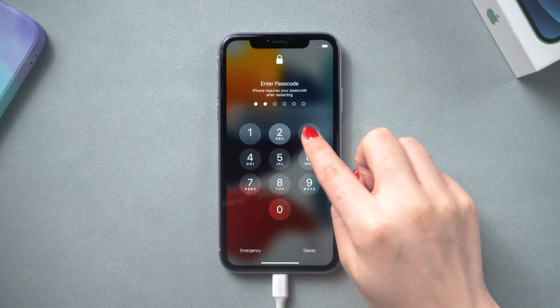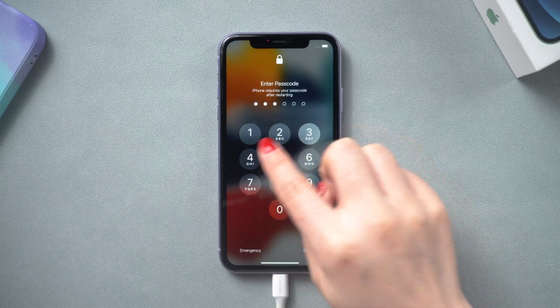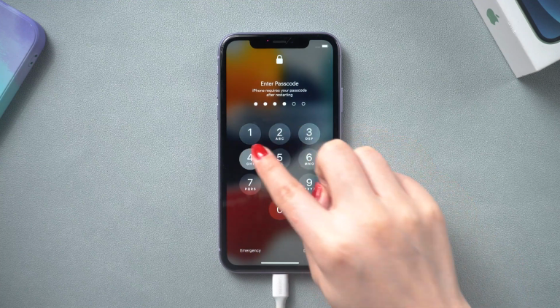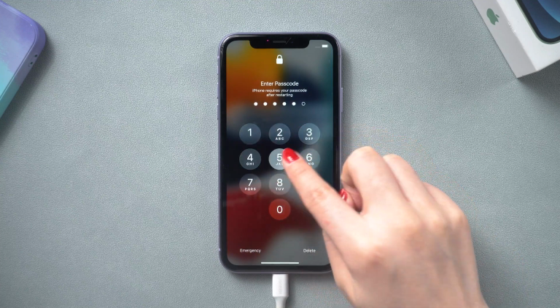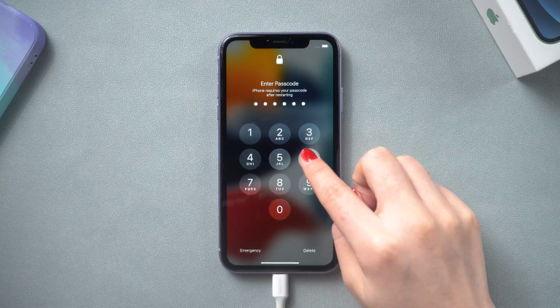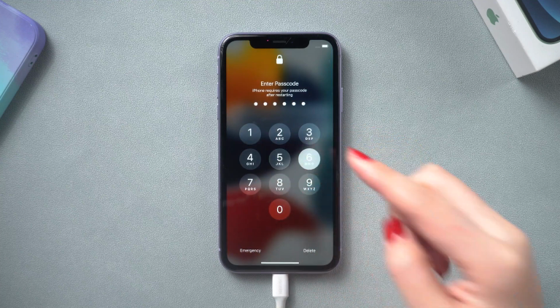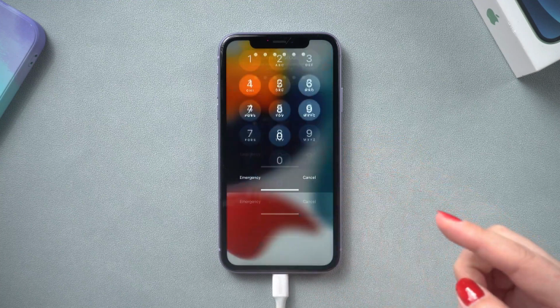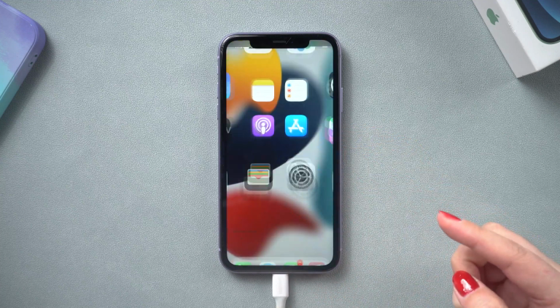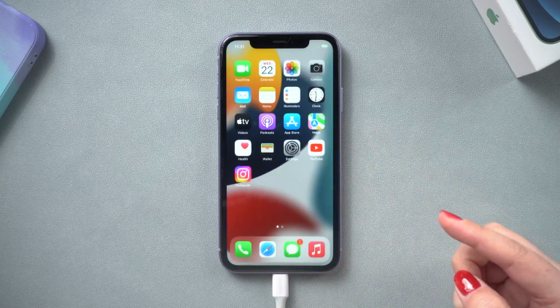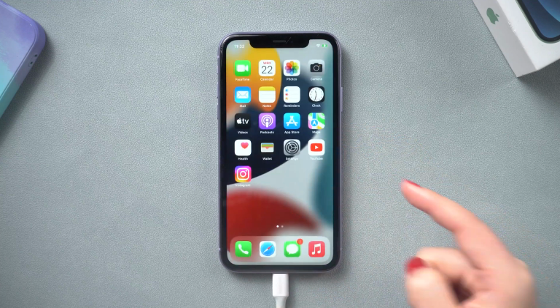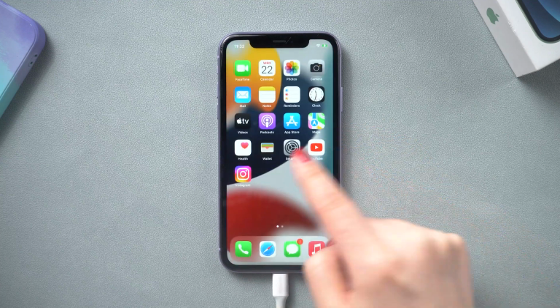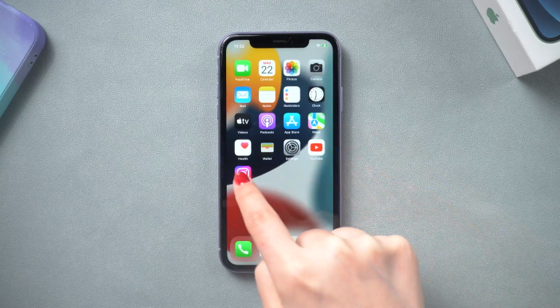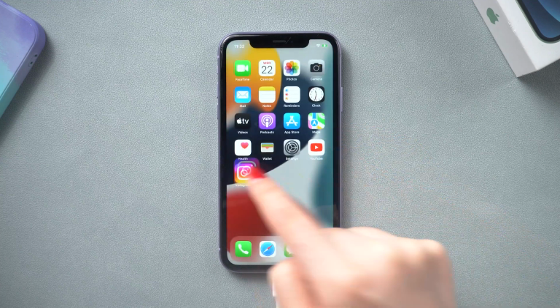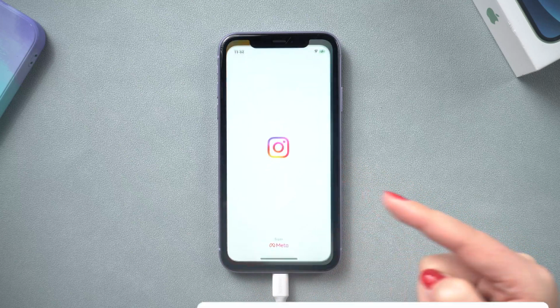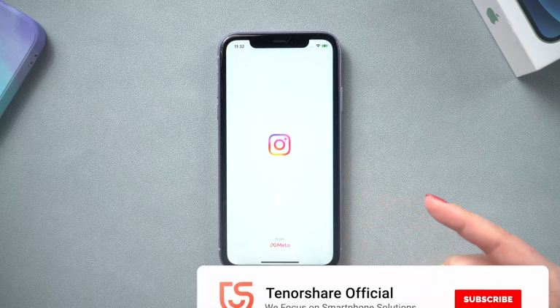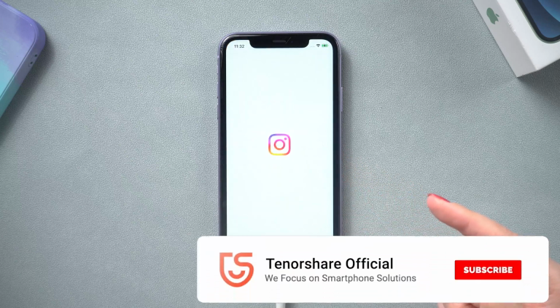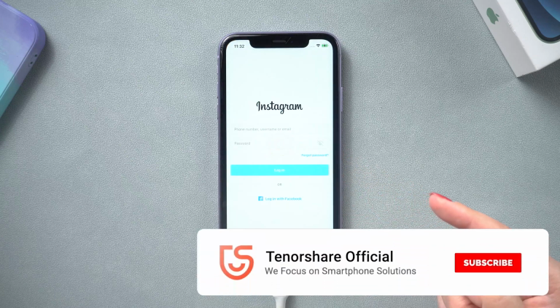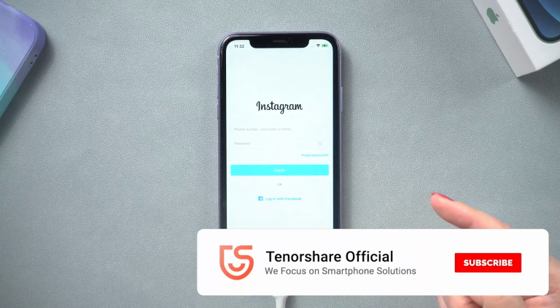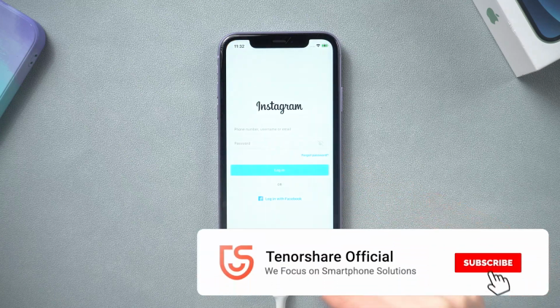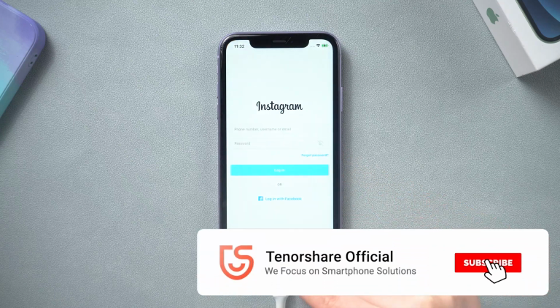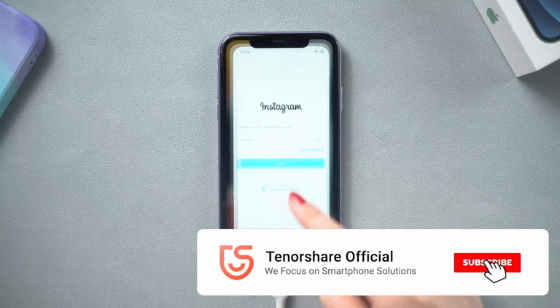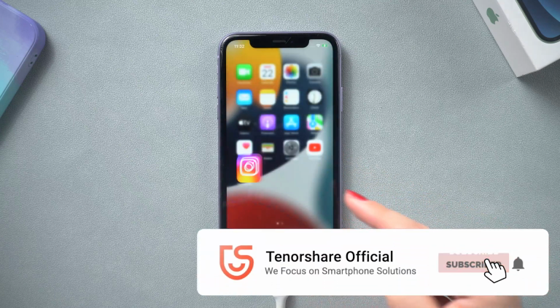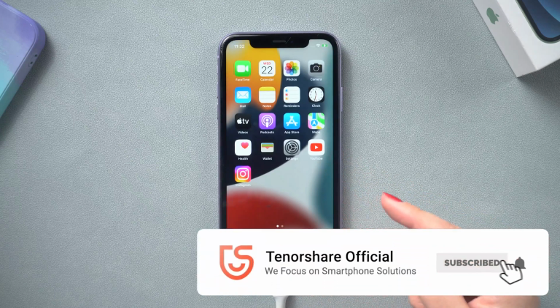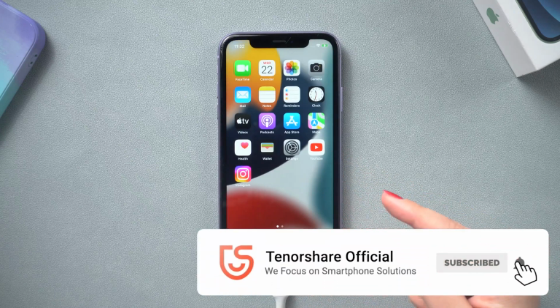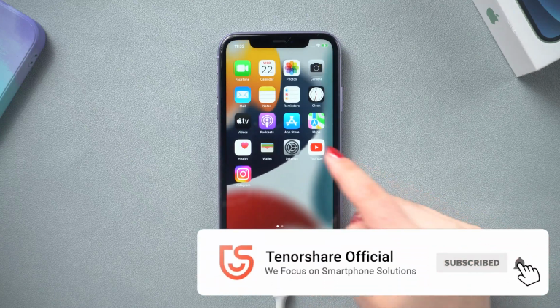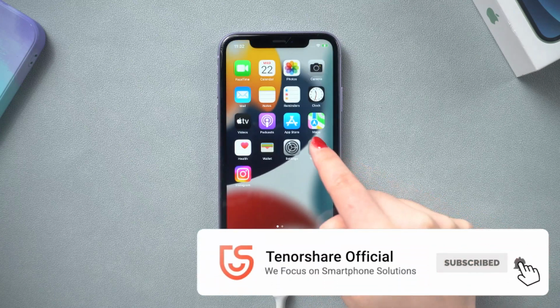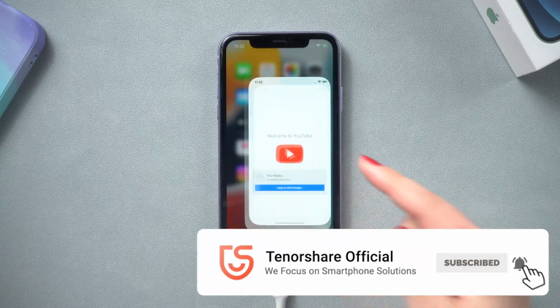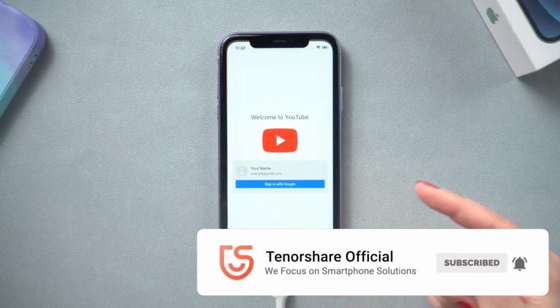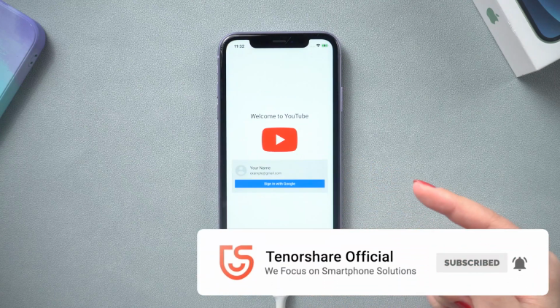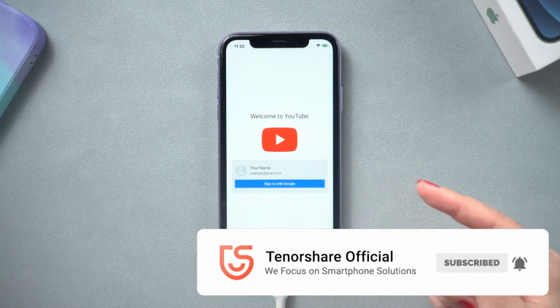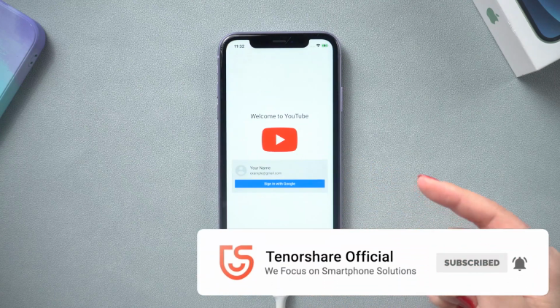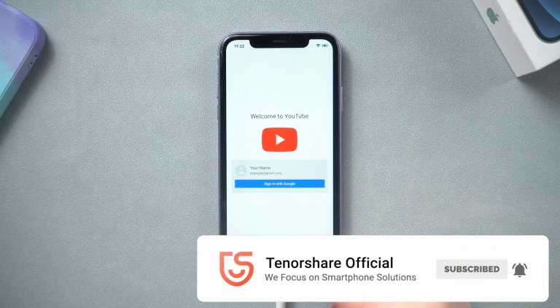Subscribe to the Tenorshare Channel for more tutorials. See you next time.